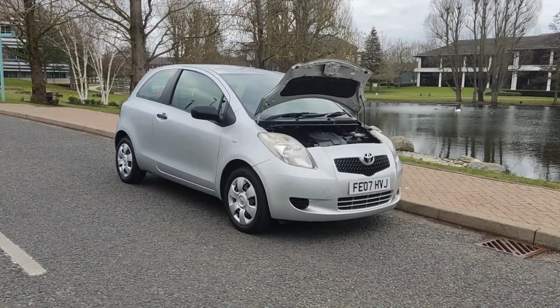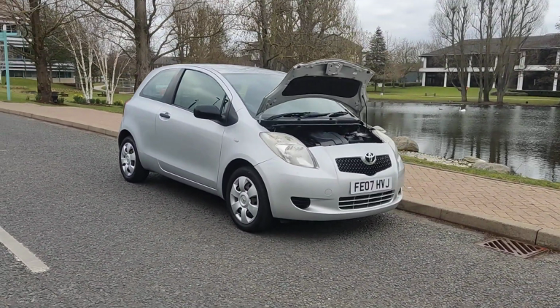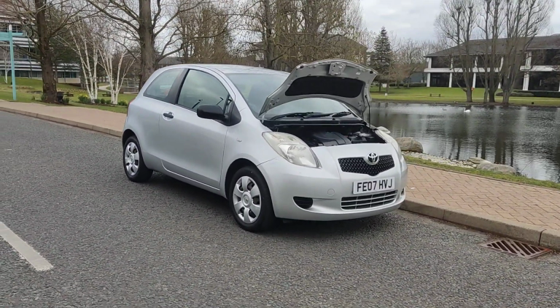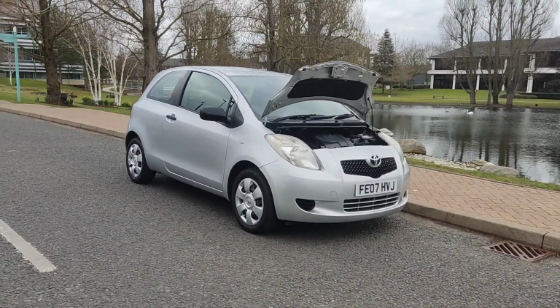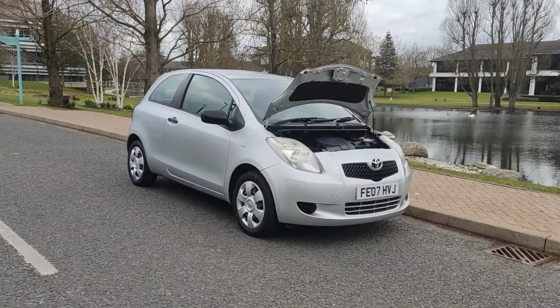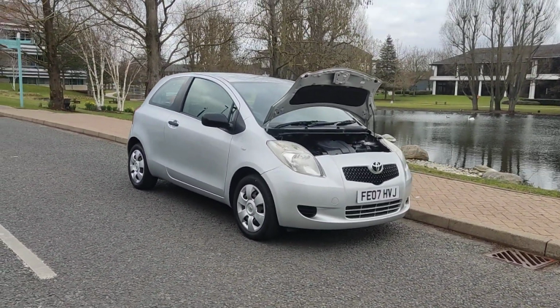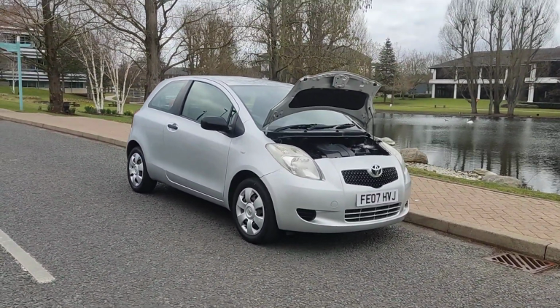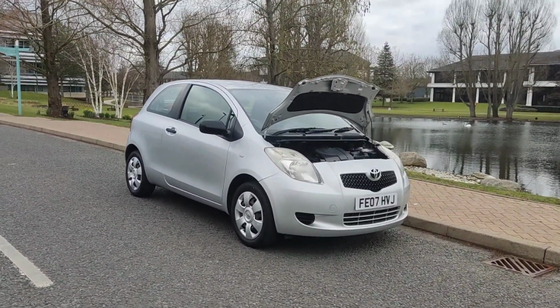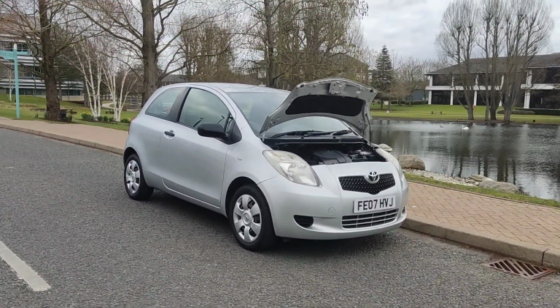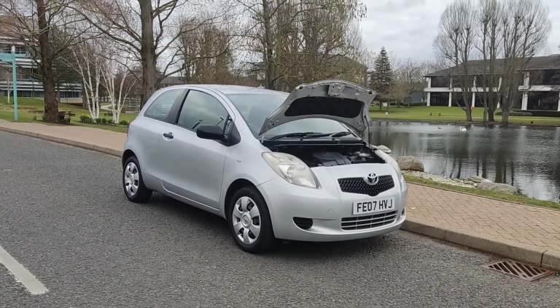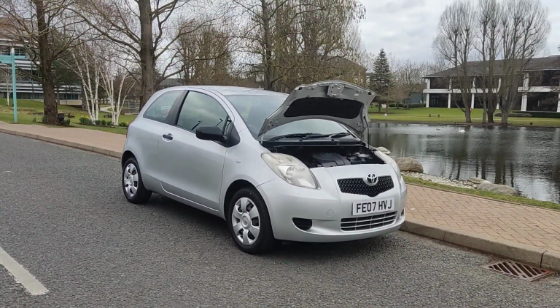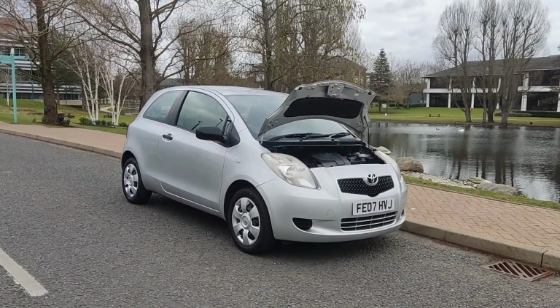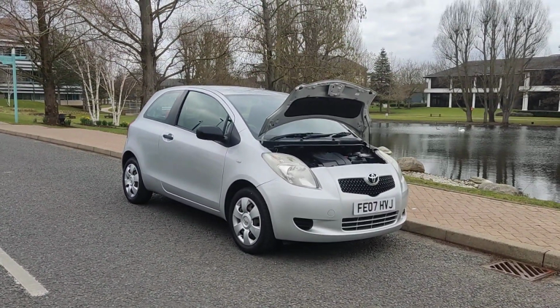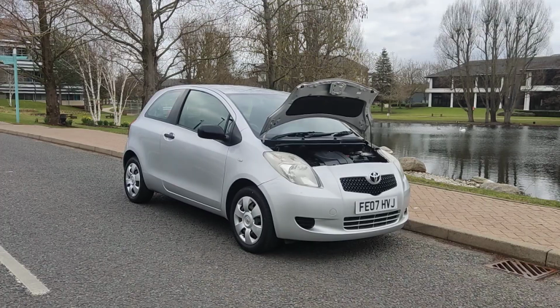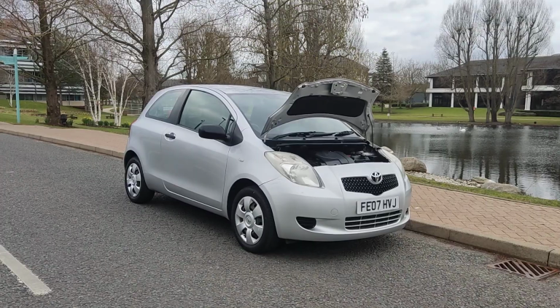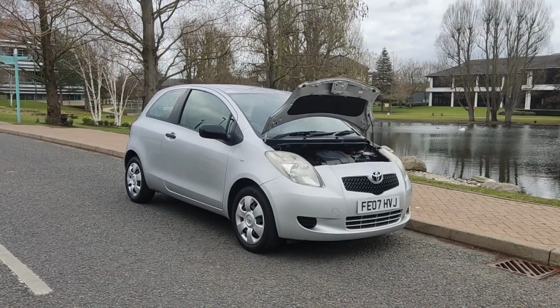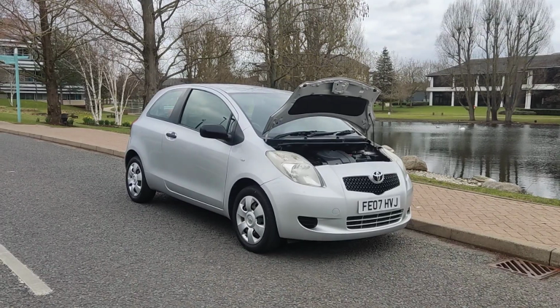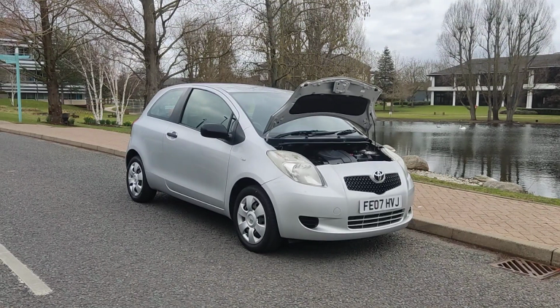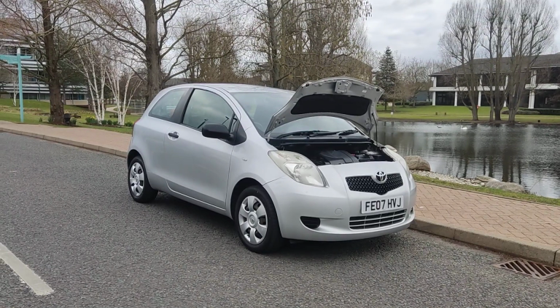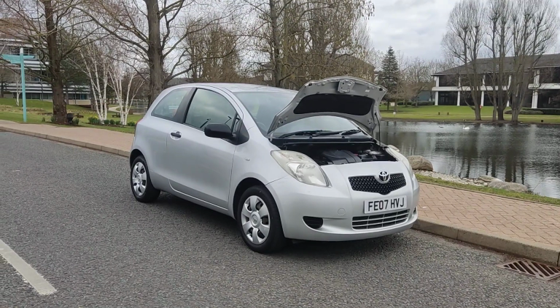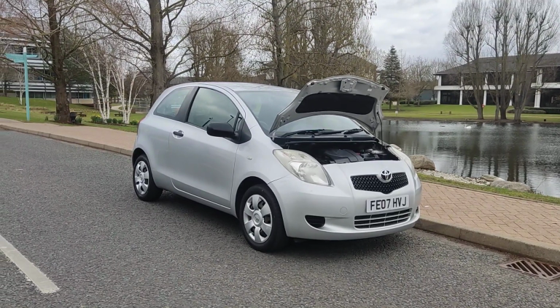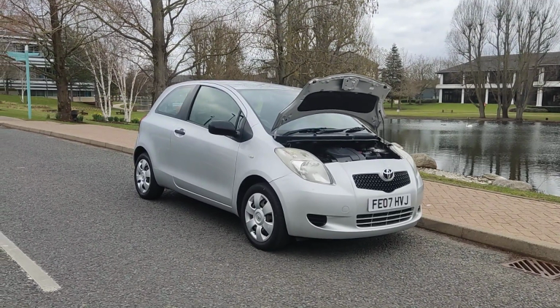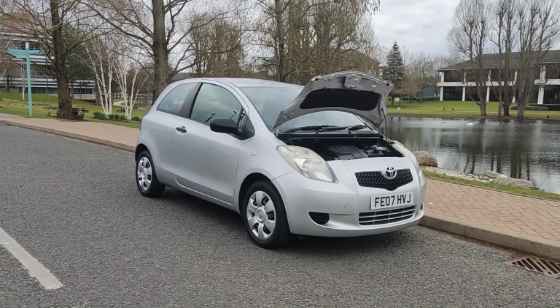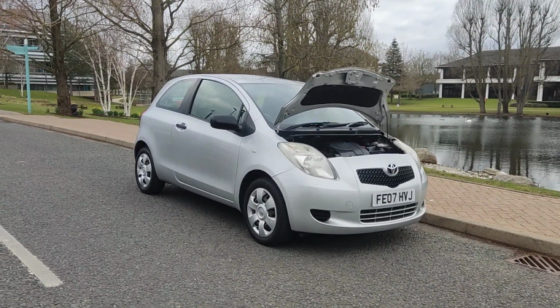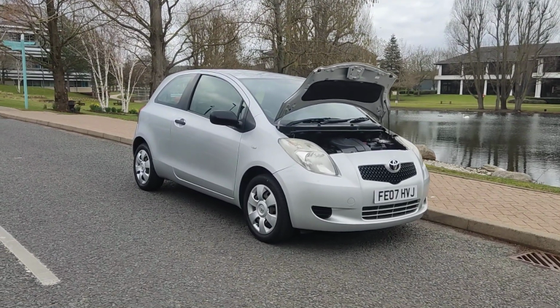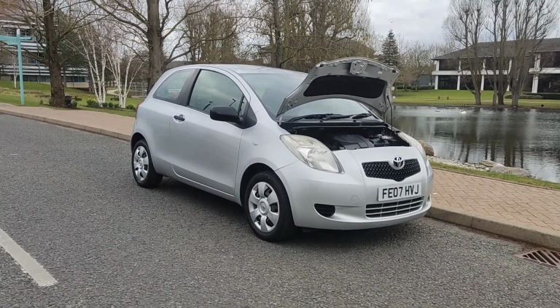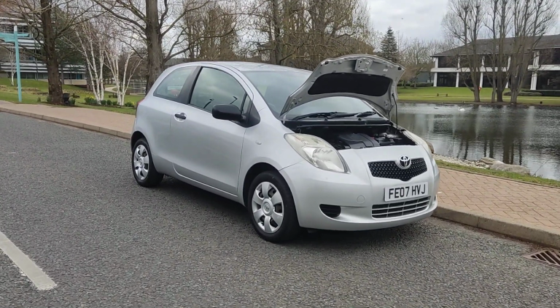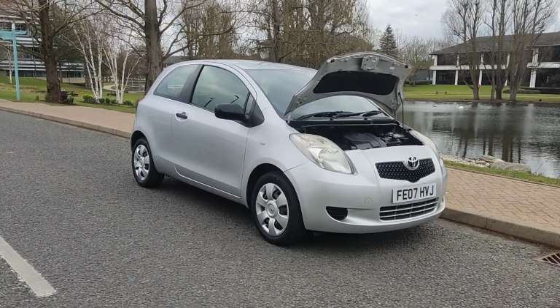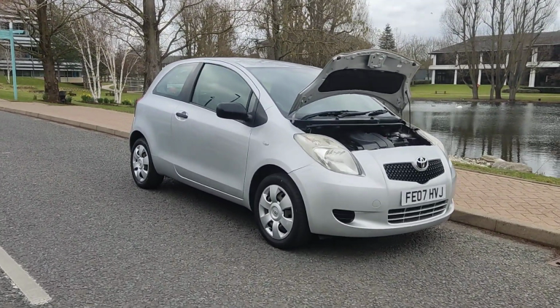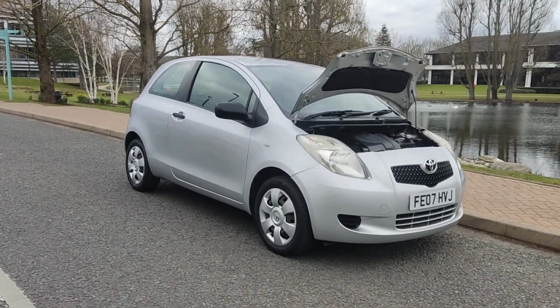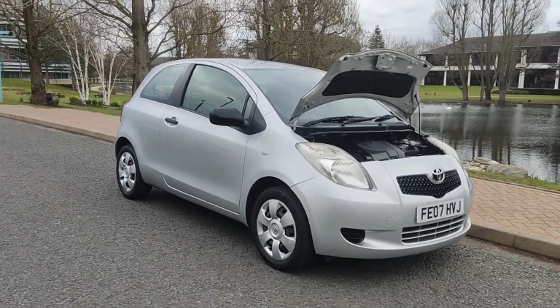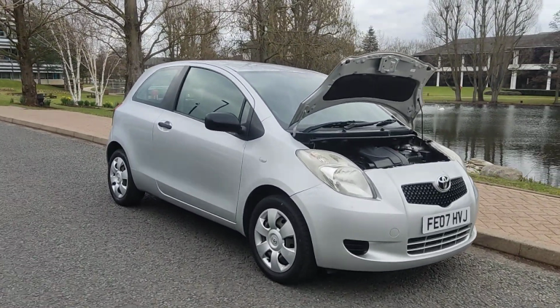Great car for first-time buyers — very cheap to tax and insure. Let me show you the interior.